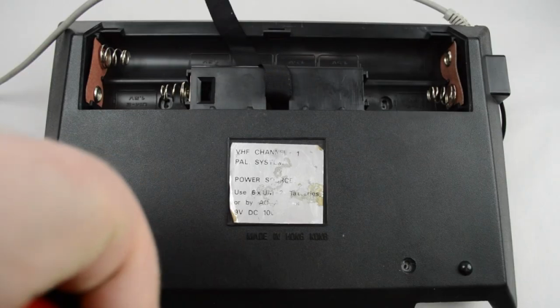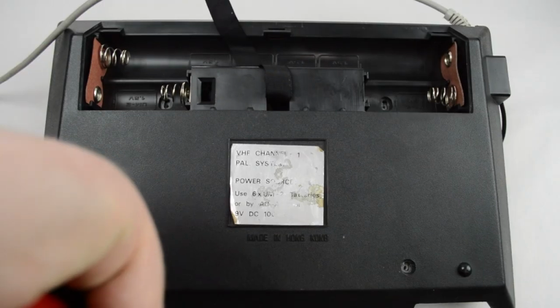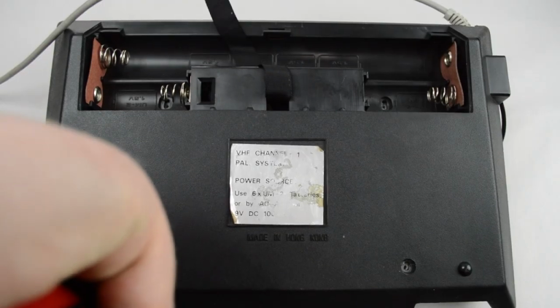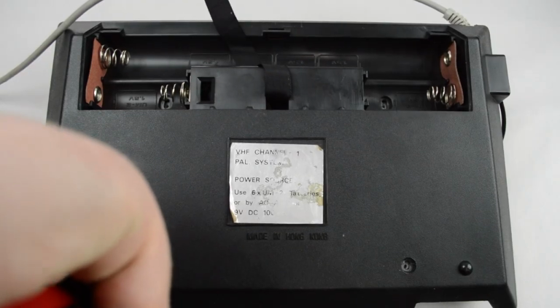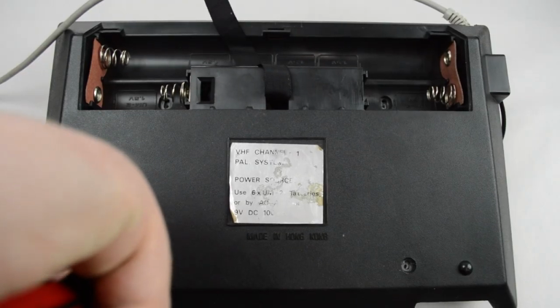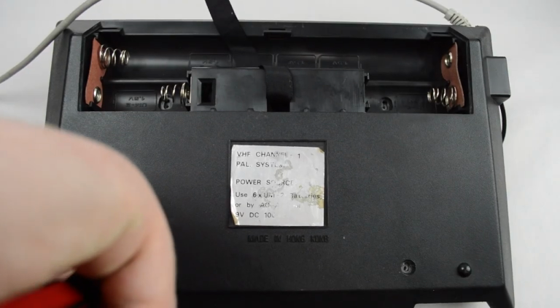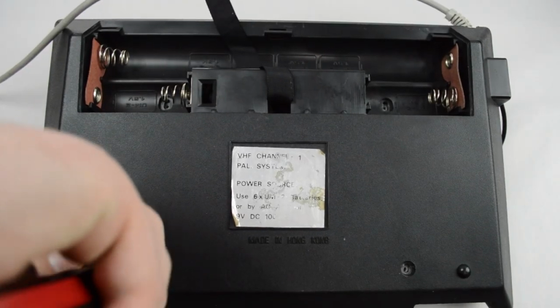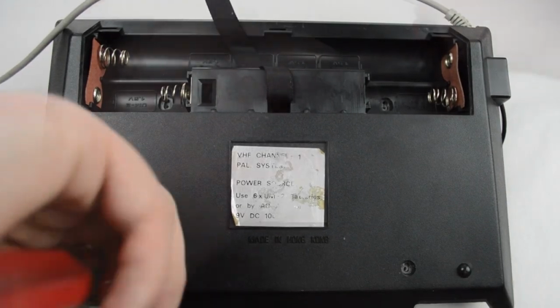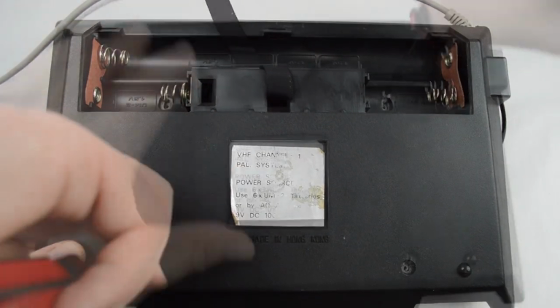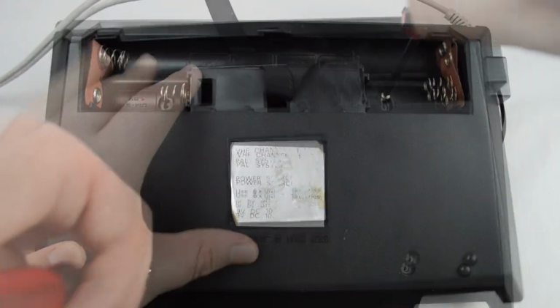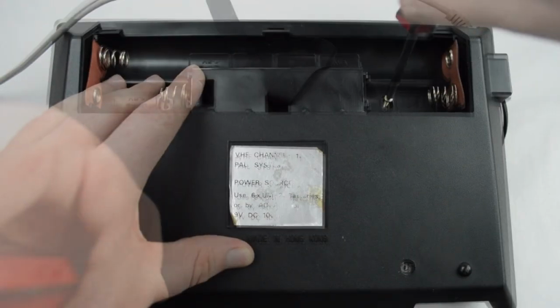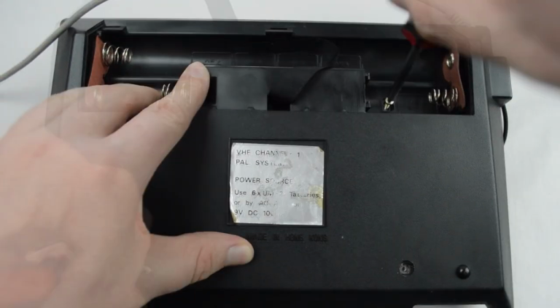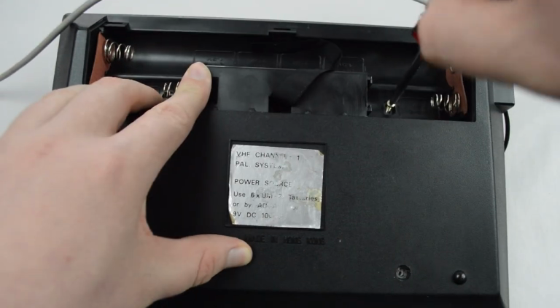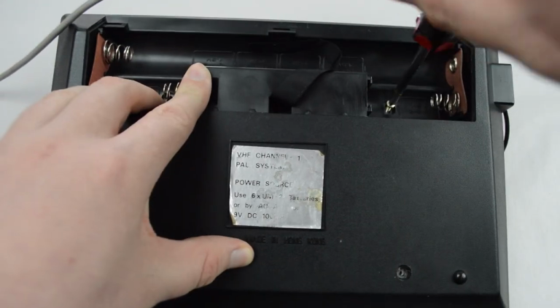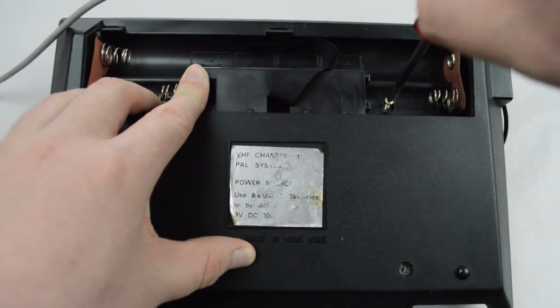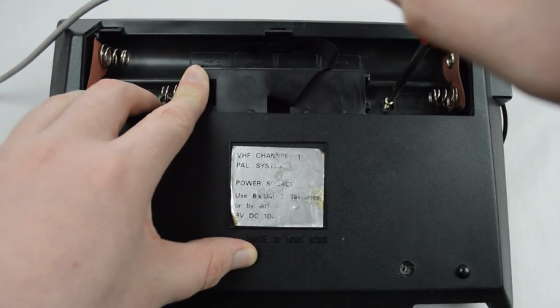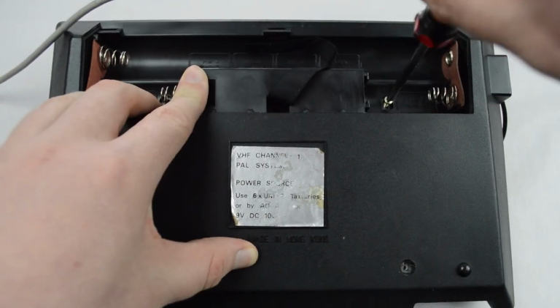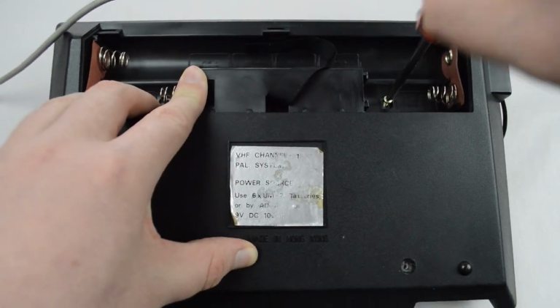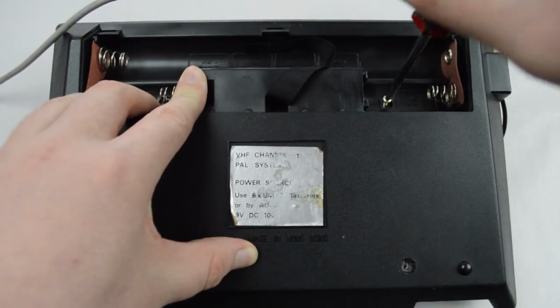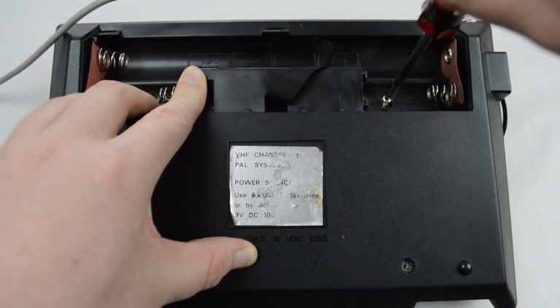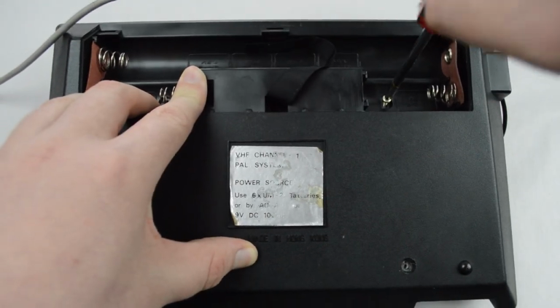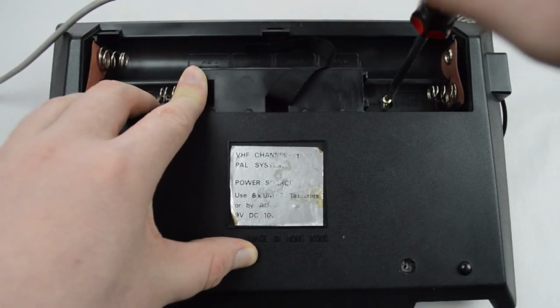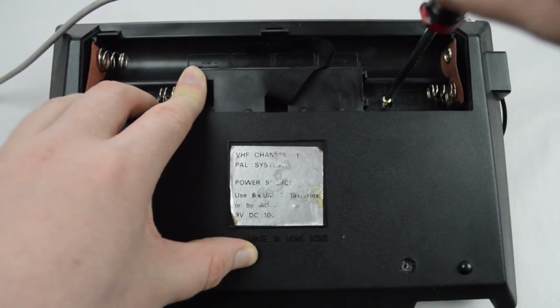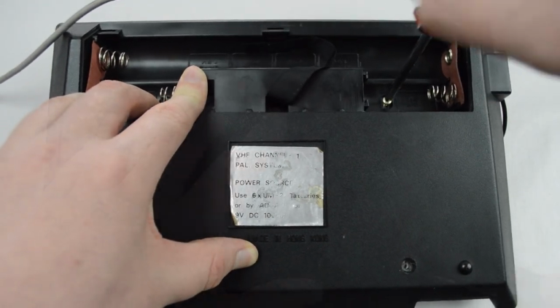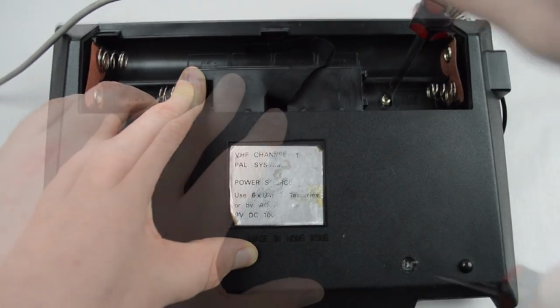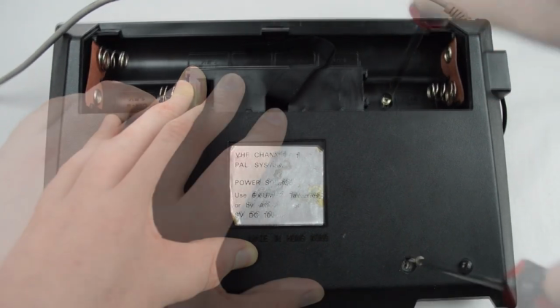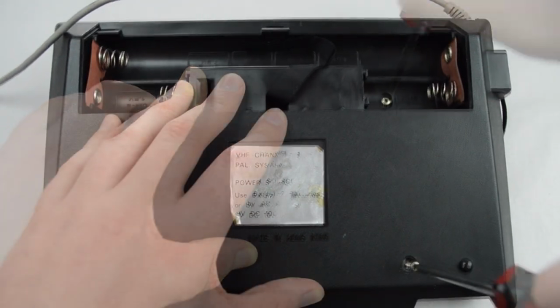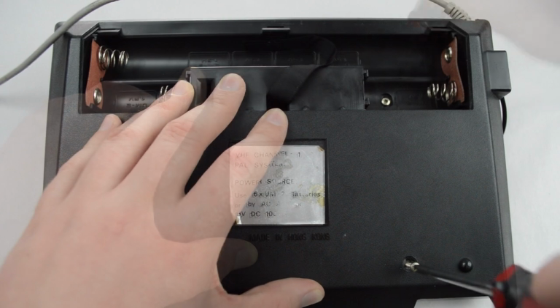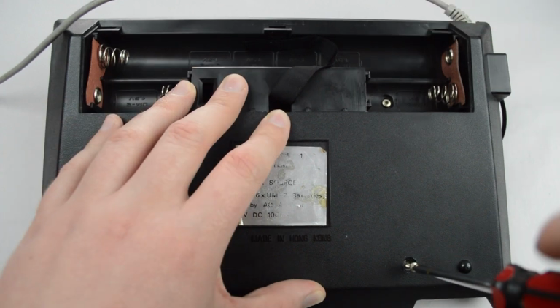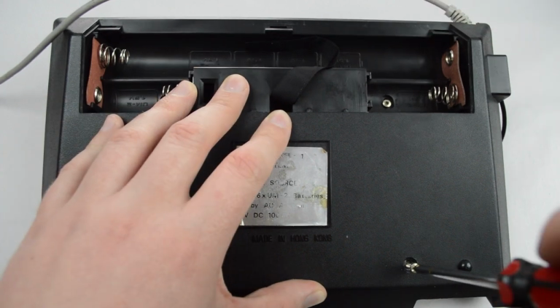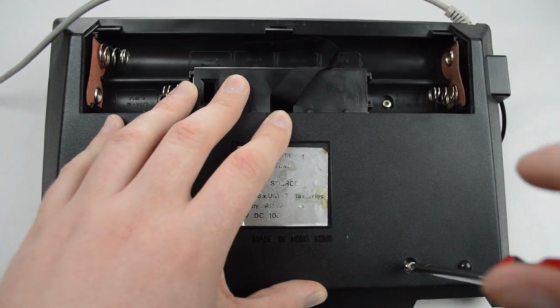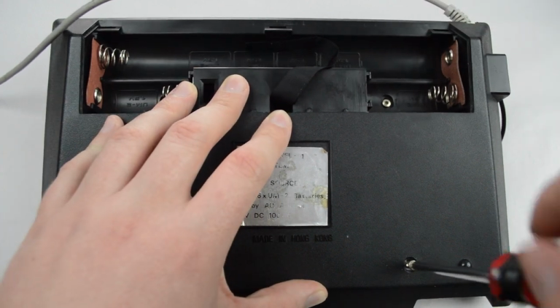Now that that's all done, just put the bottom back on and screw in the four screws, put the battery cover back on, and you're ready to play.